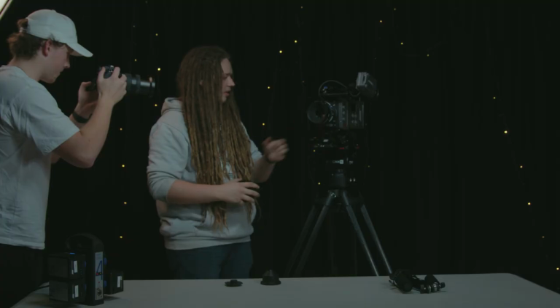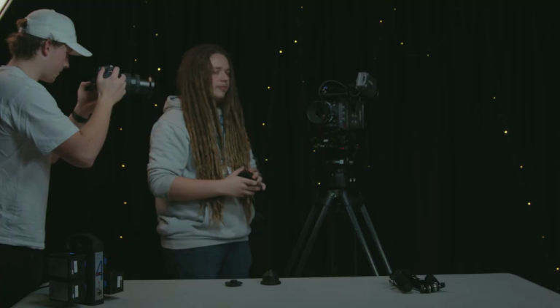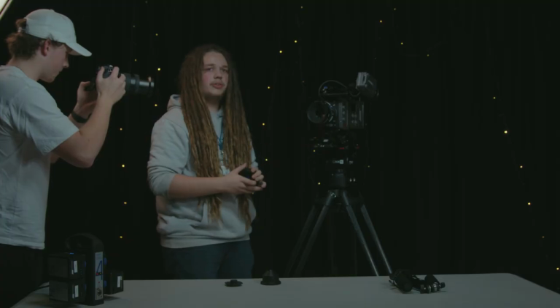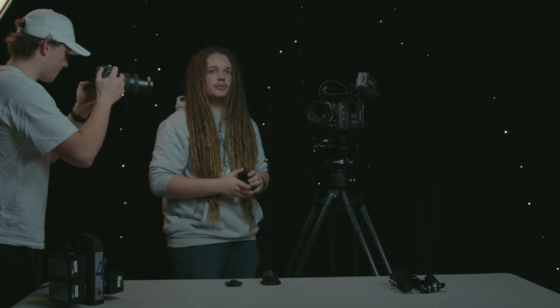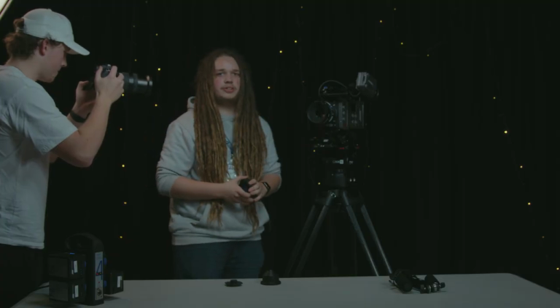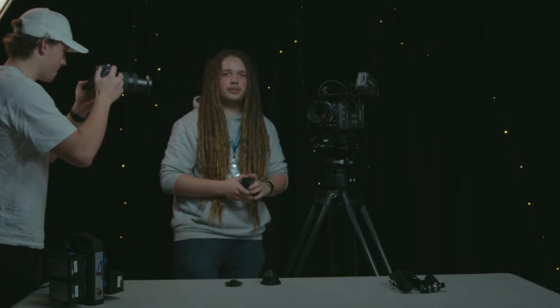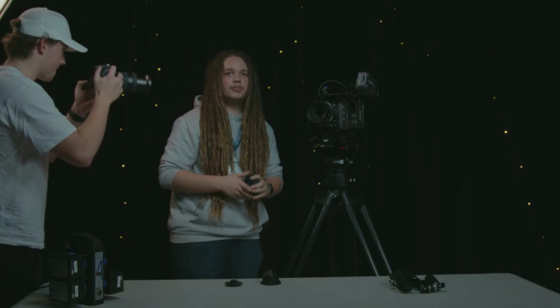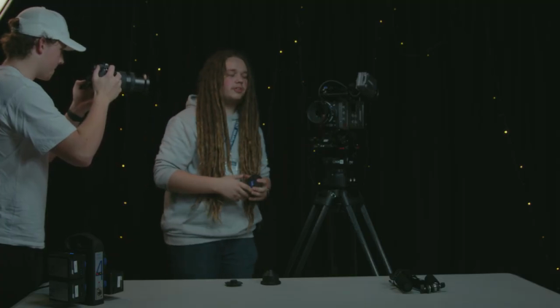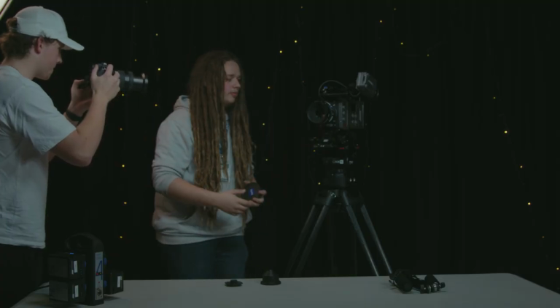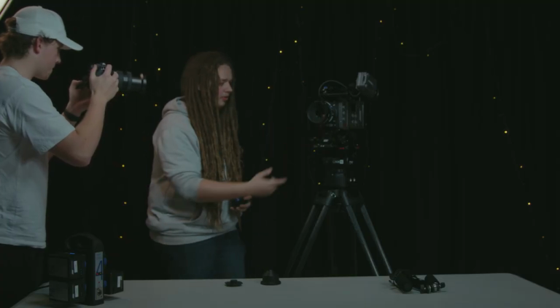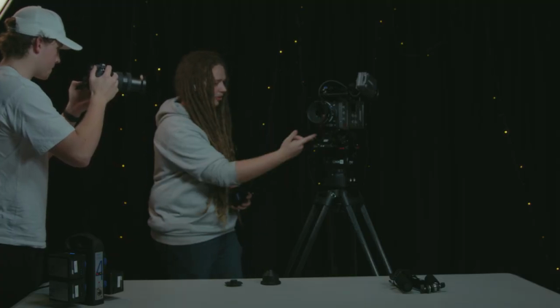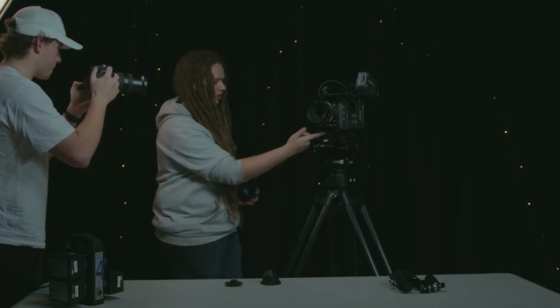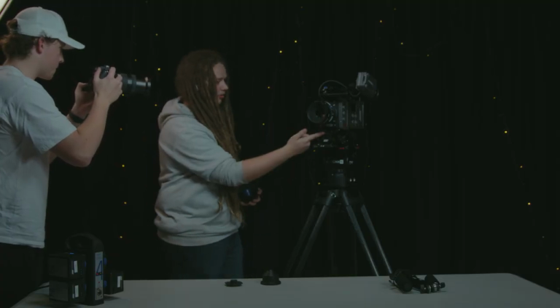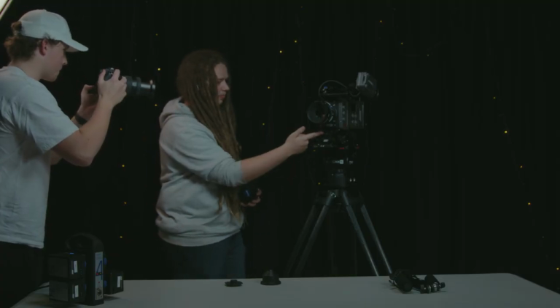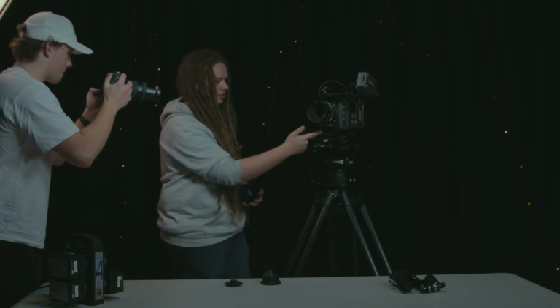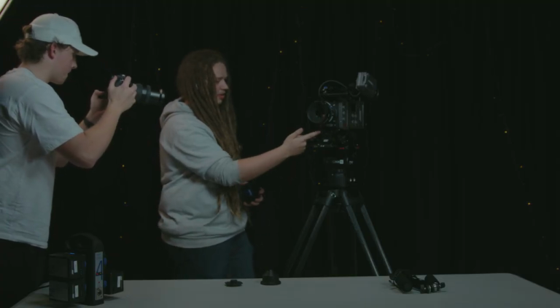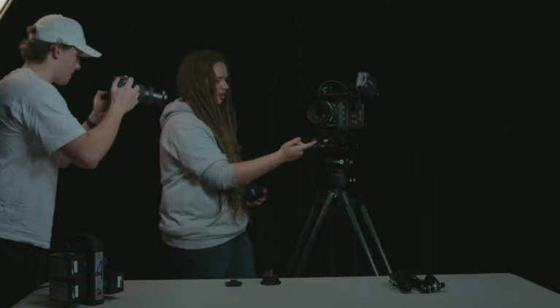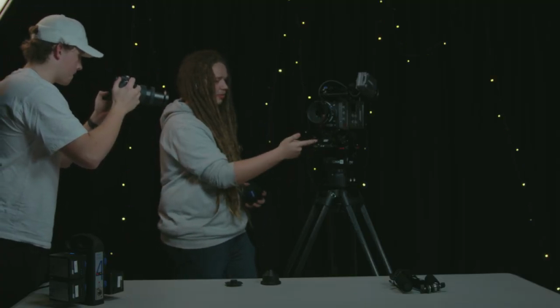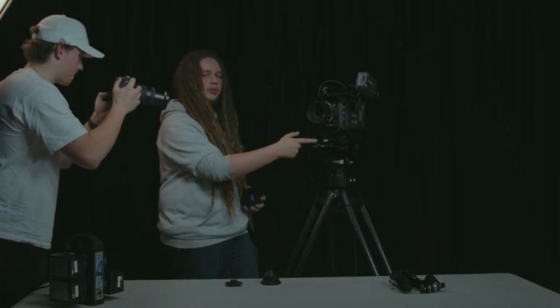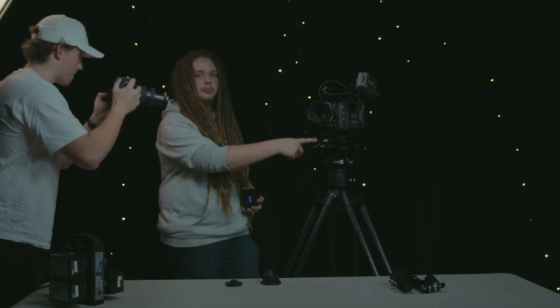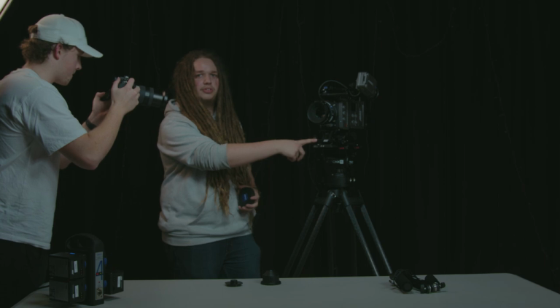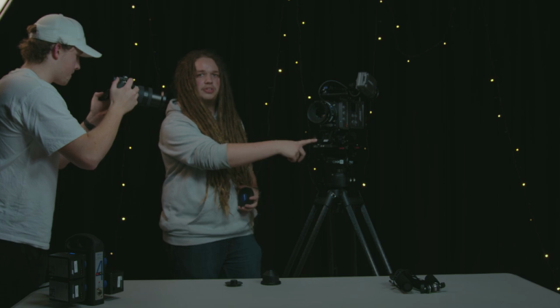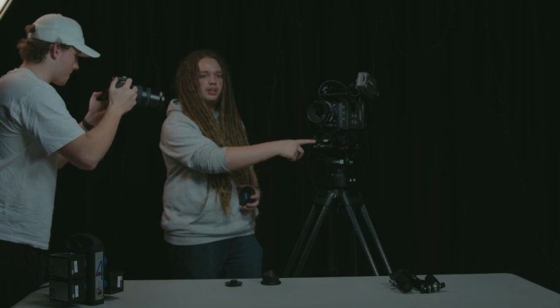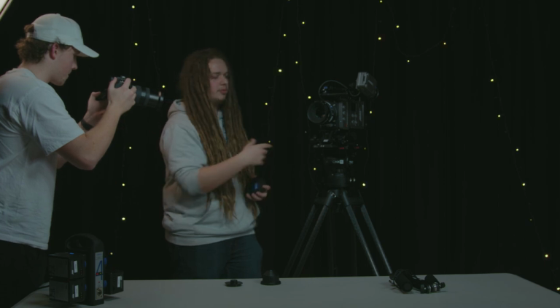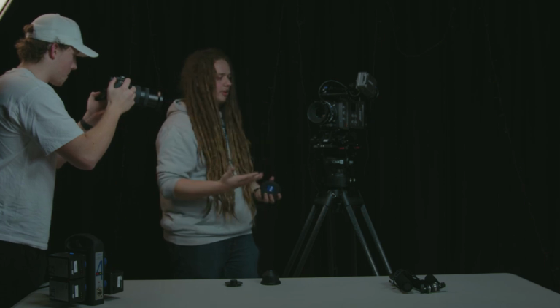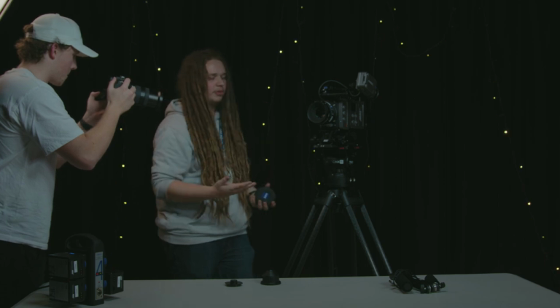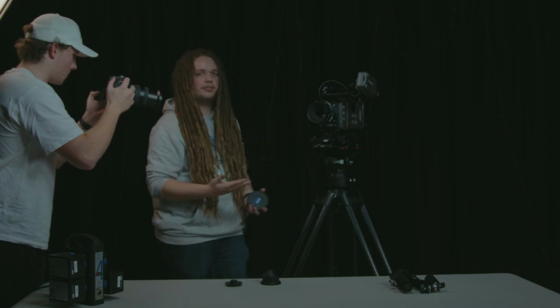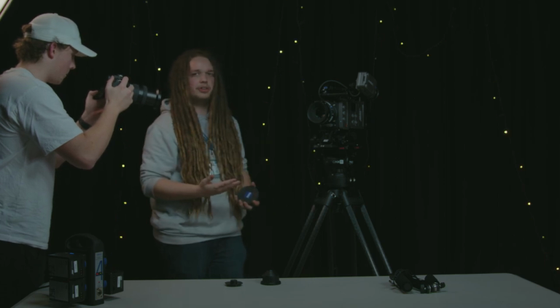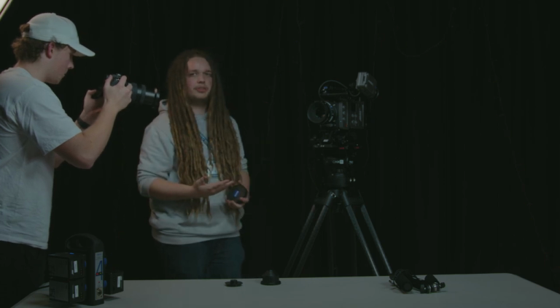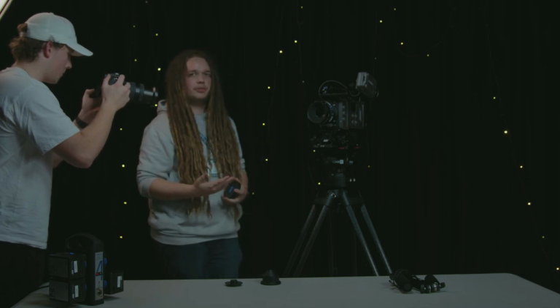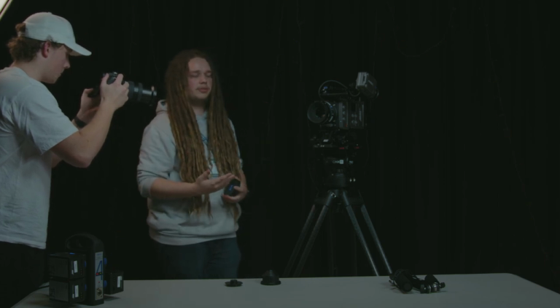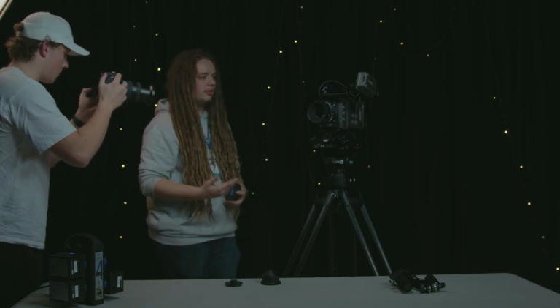If you wanted to adjust follow focus, you've got your rails positioned here or your rails positioned here, depending on what kind of follow focus rig you've got.